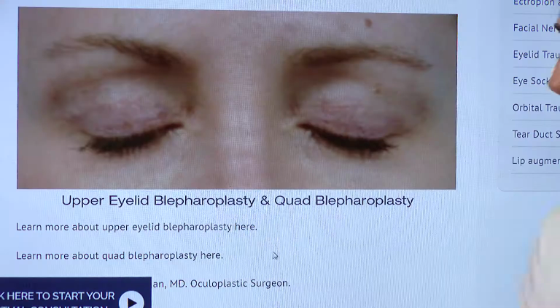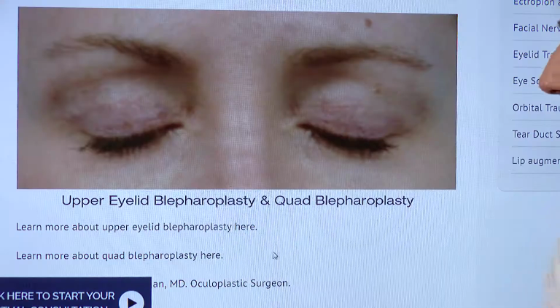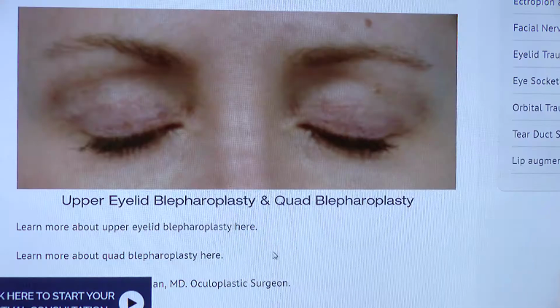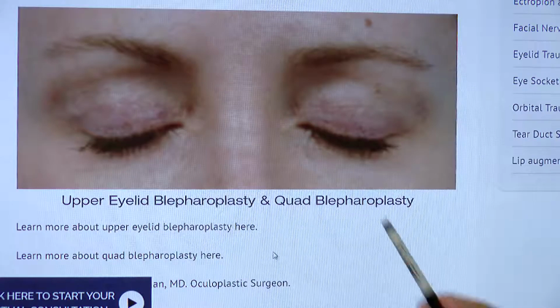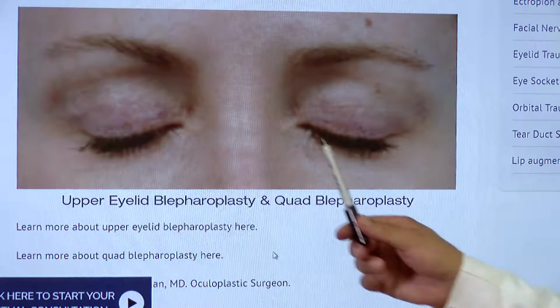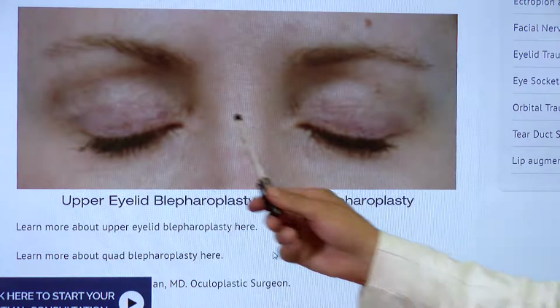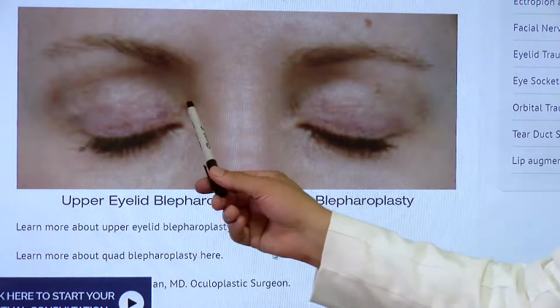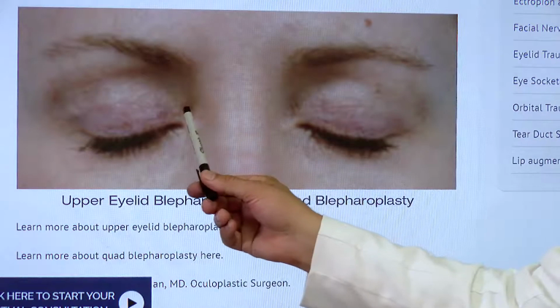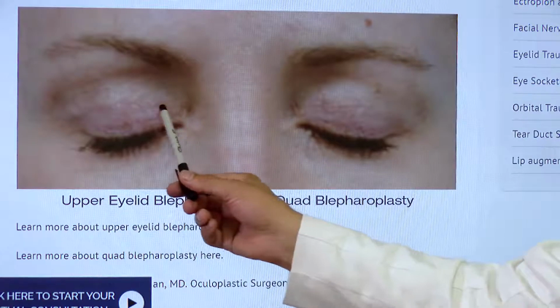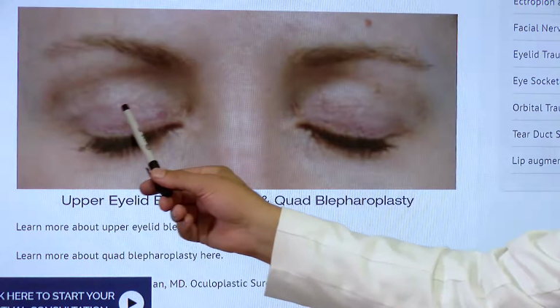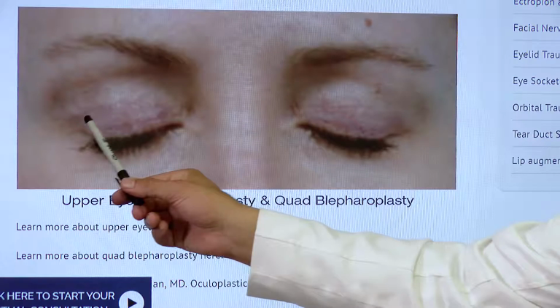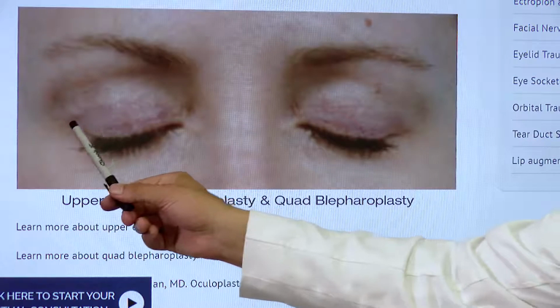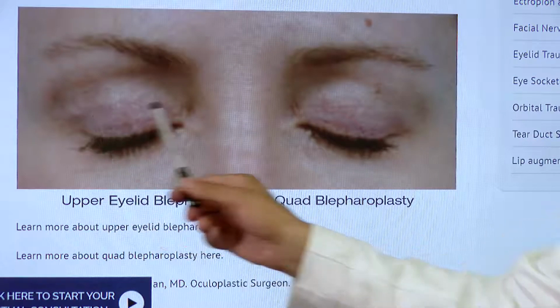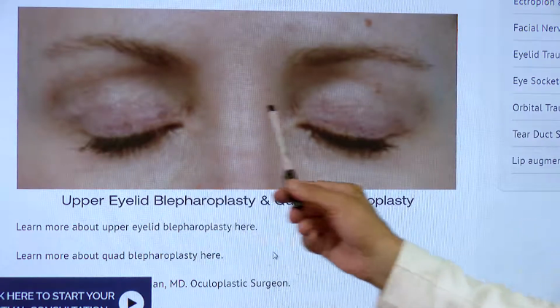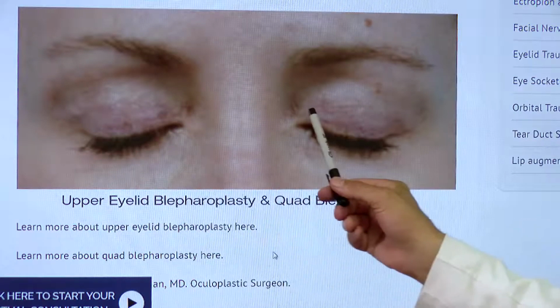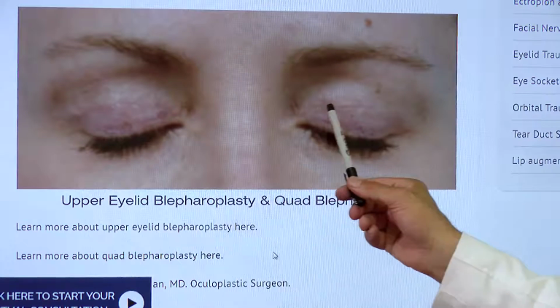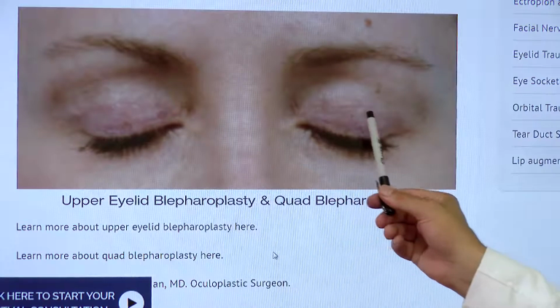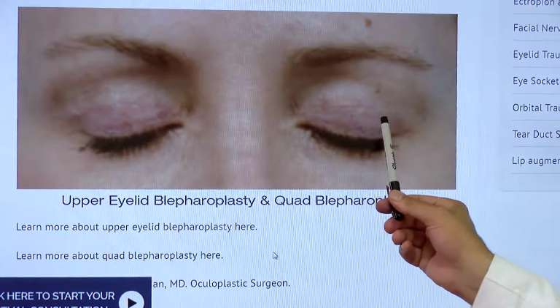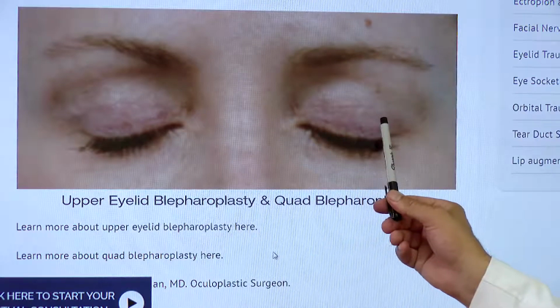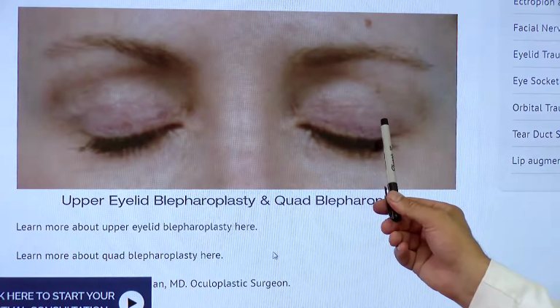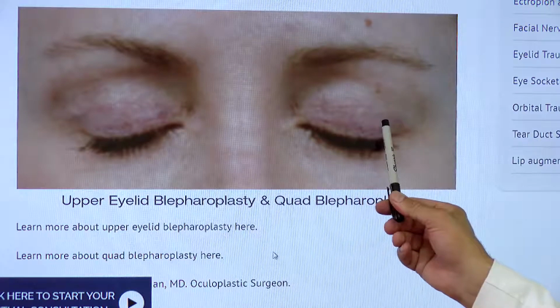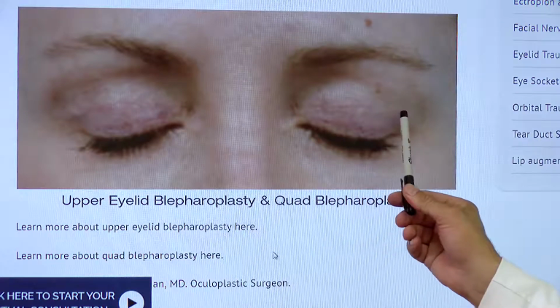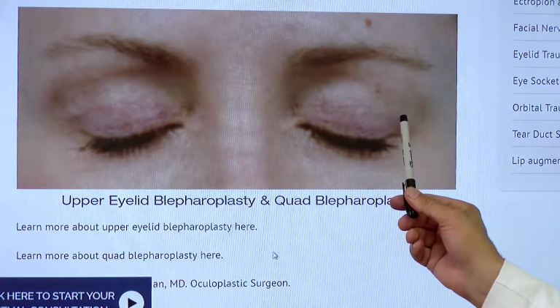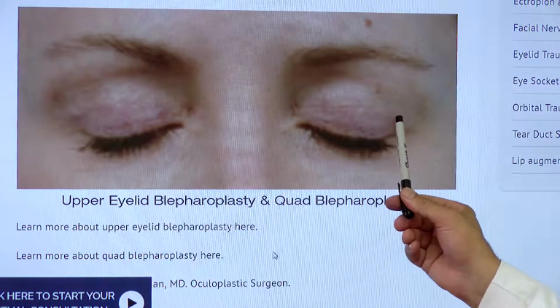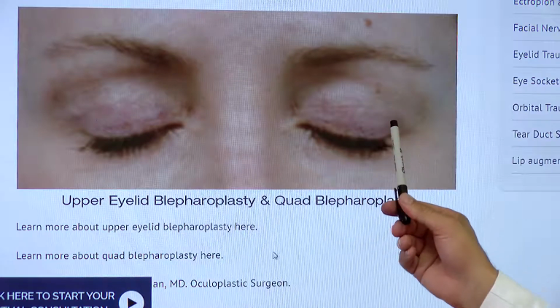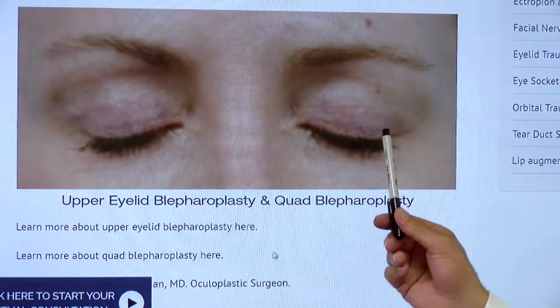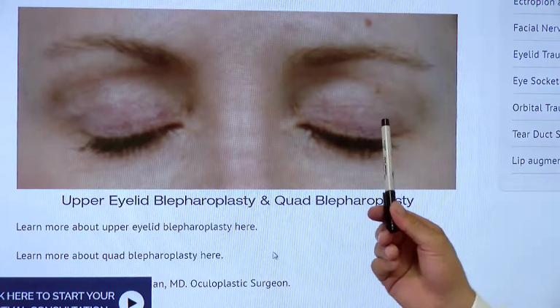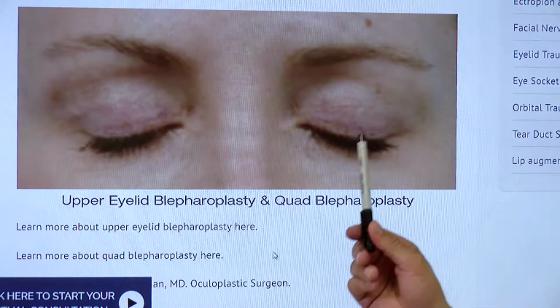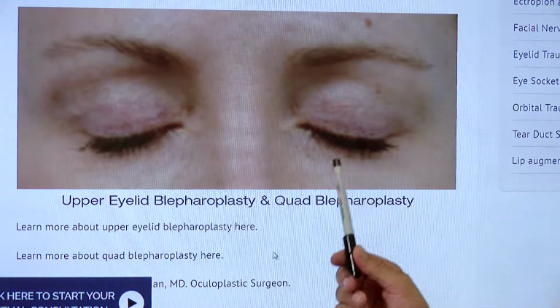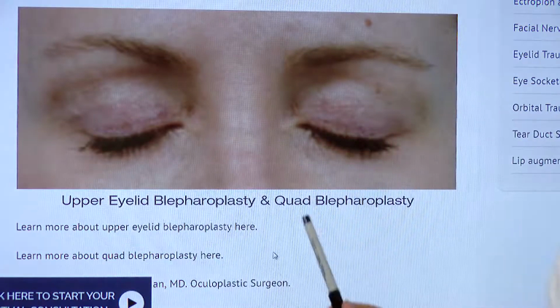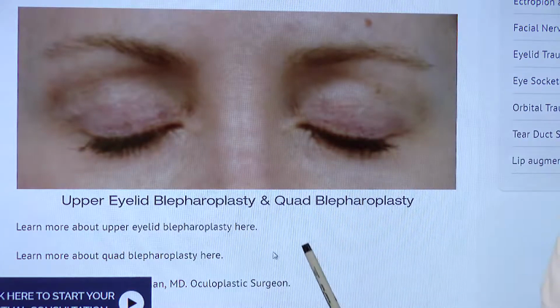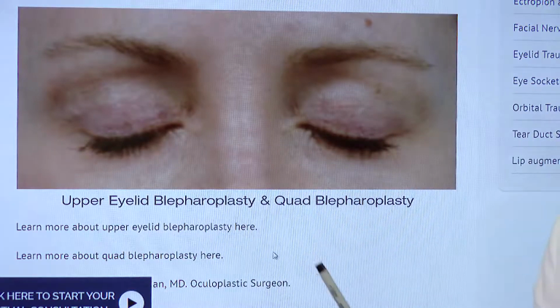As you can see here, this patient underwent an upper eyelid blepharoplasty — you can barely see the incisions, and it's only three months after surgery.